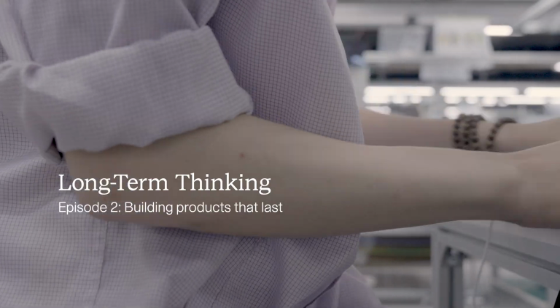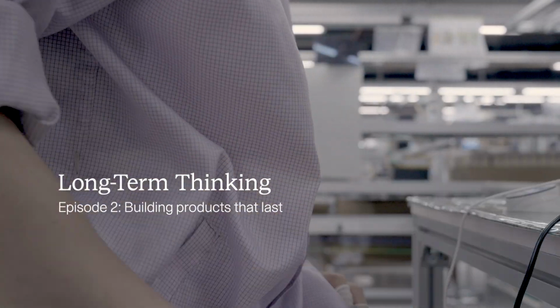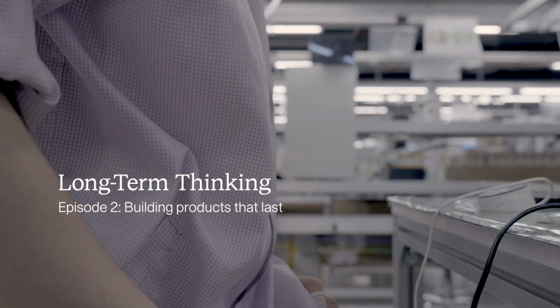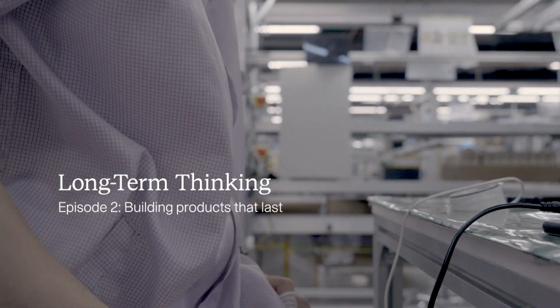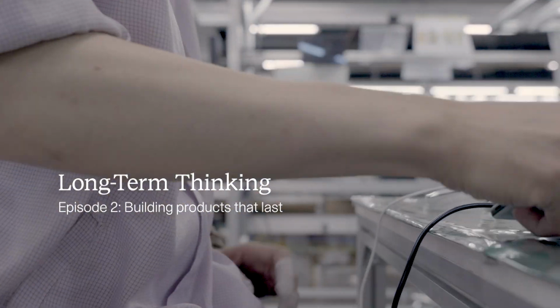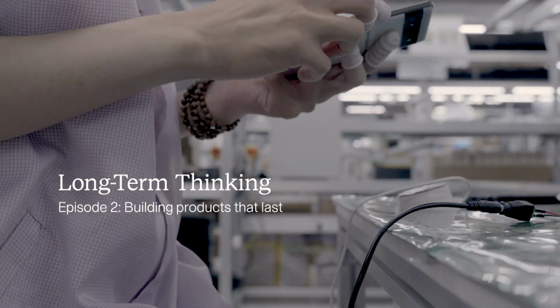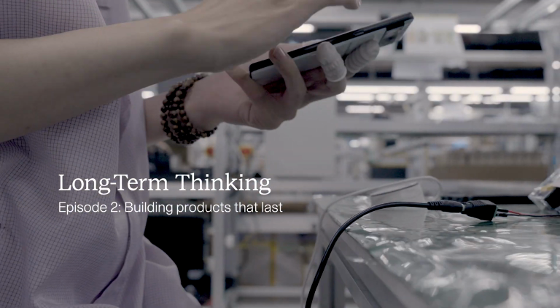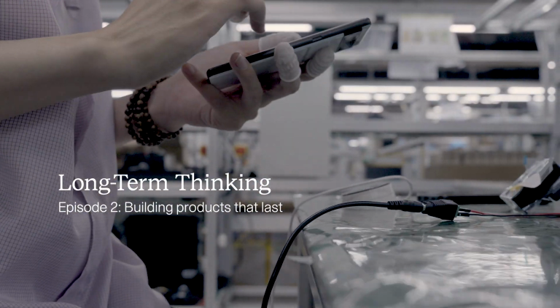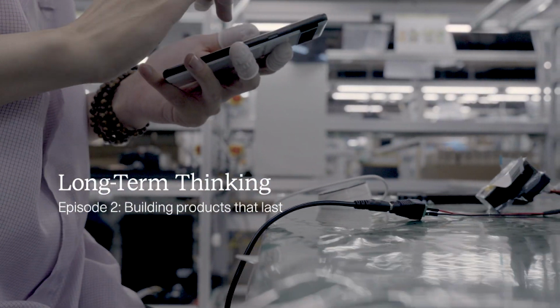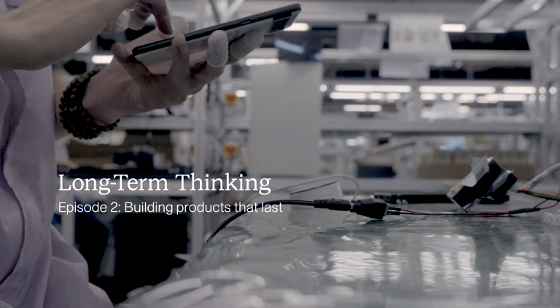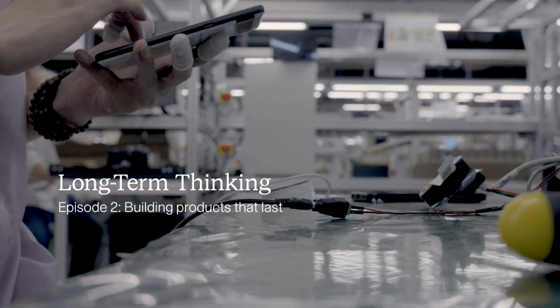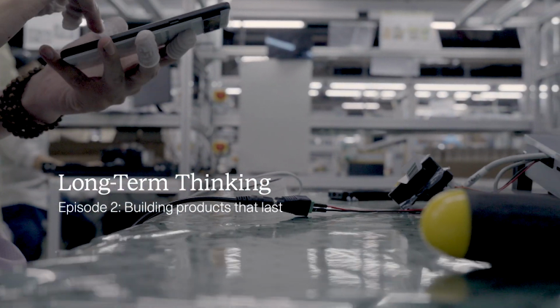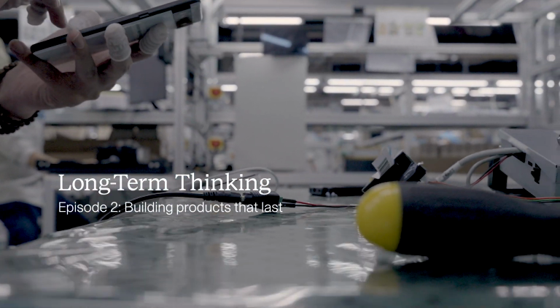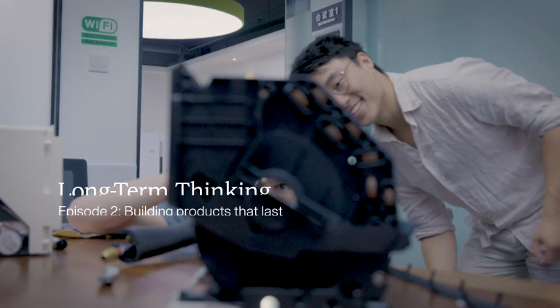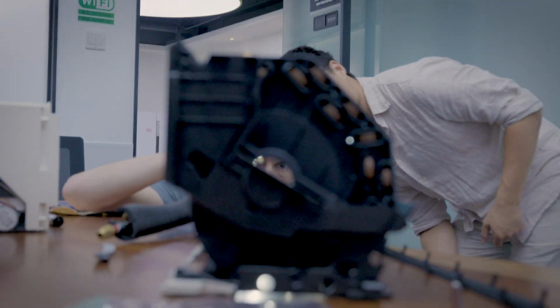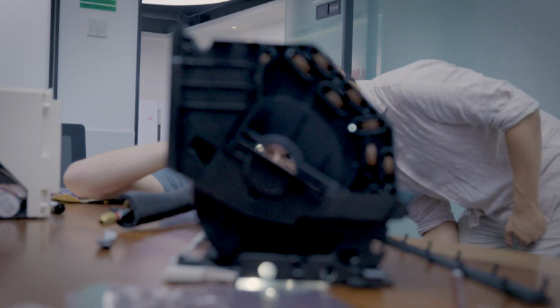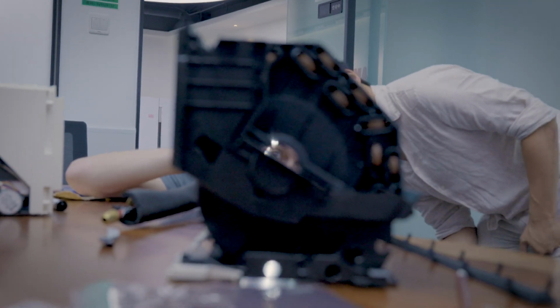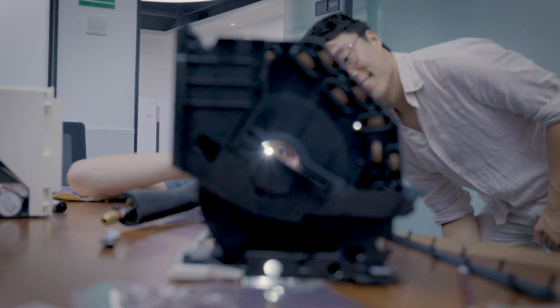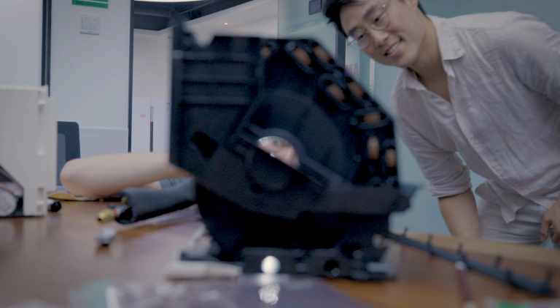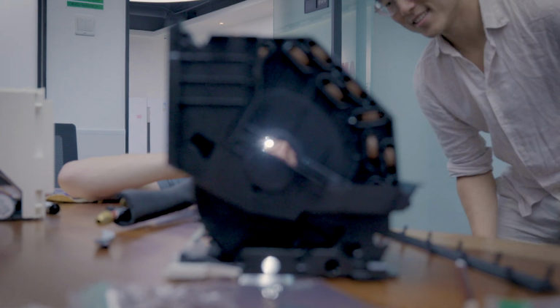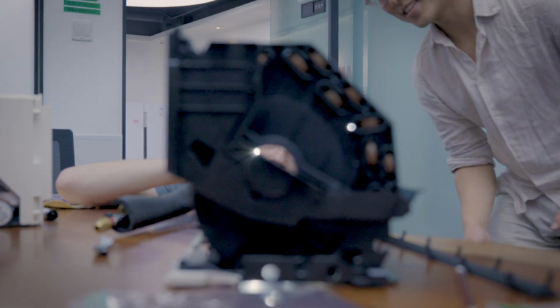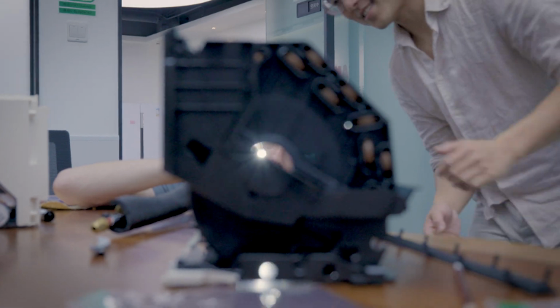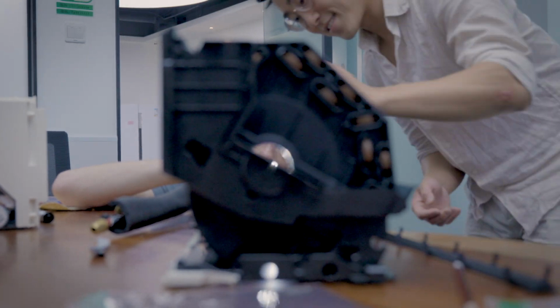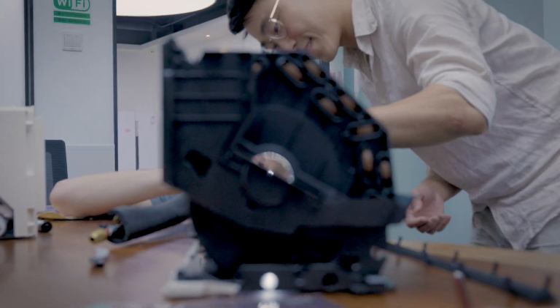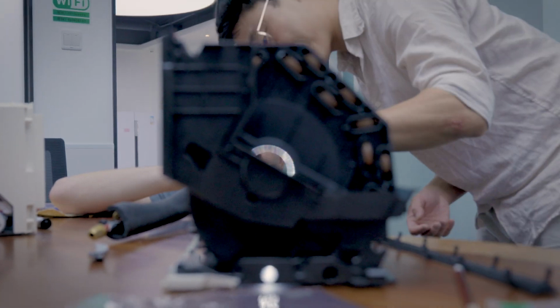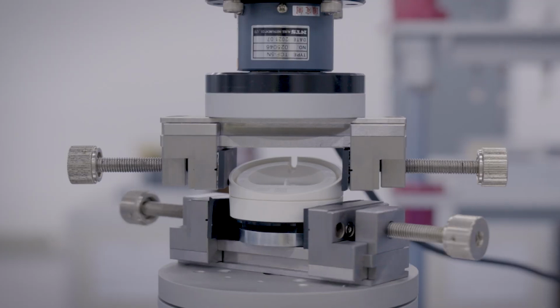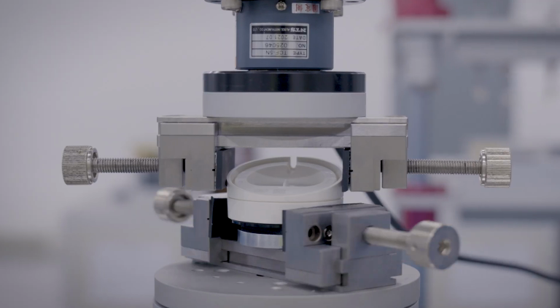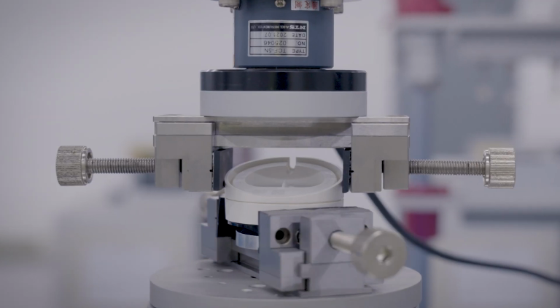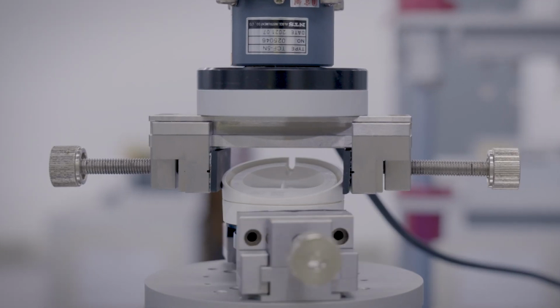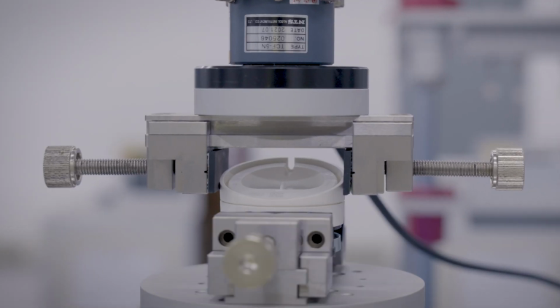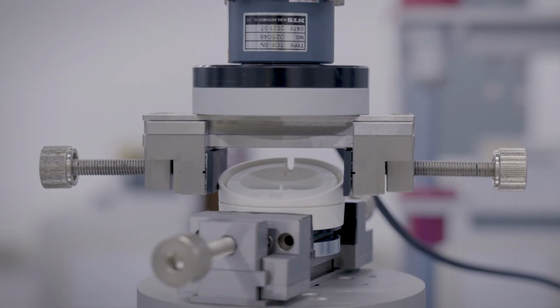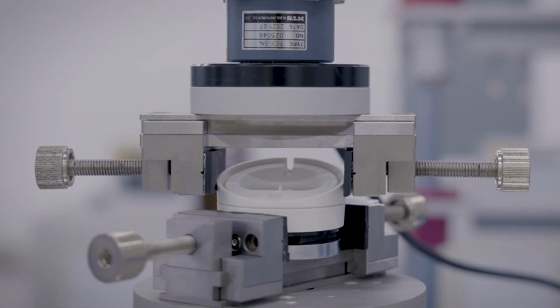We design our products to last so long that you don't need to get a new one every year, and you're going to have these things in your home for 15, 20 years.